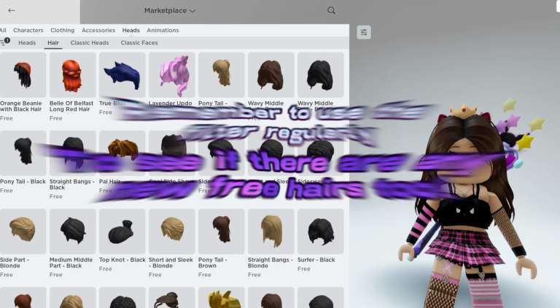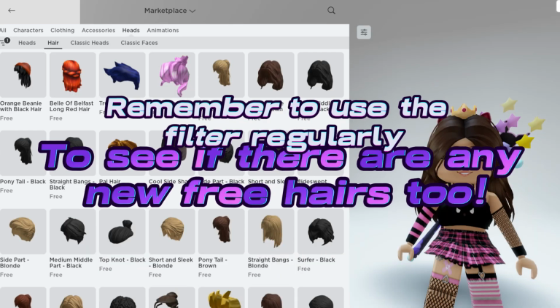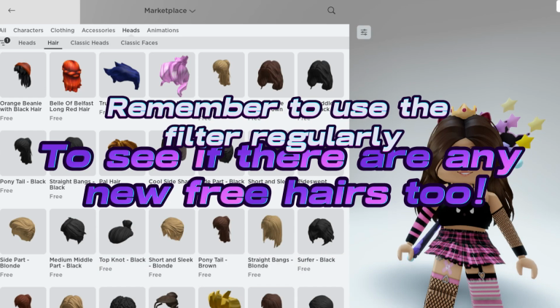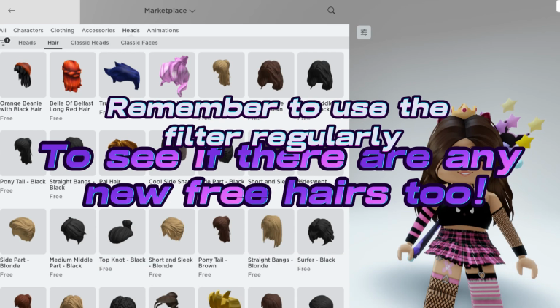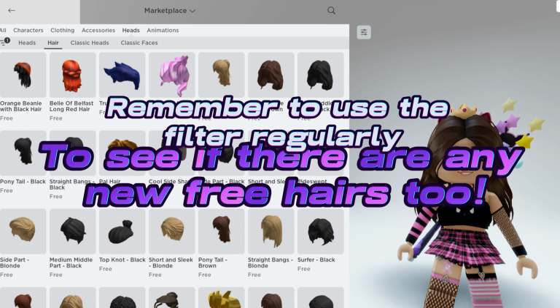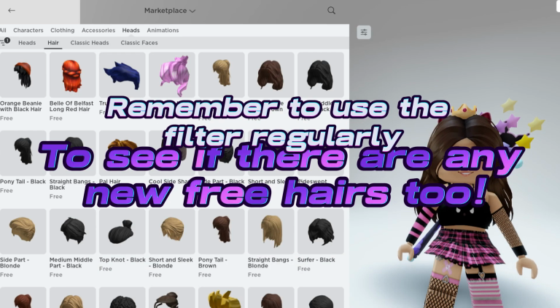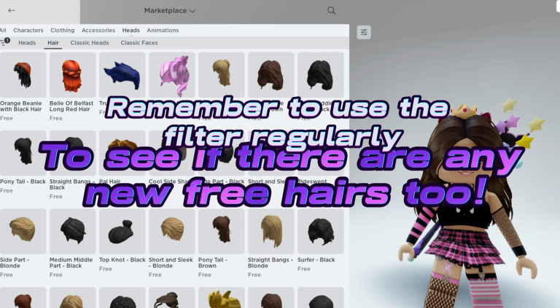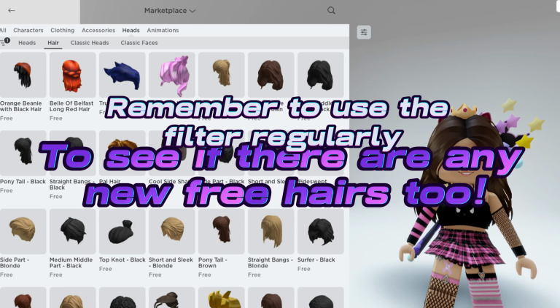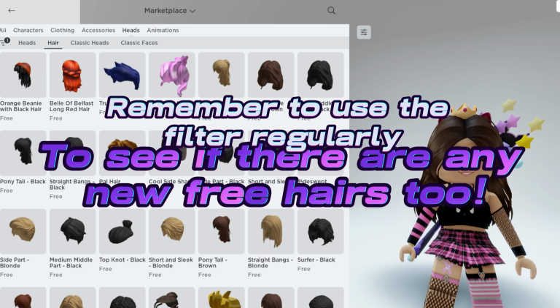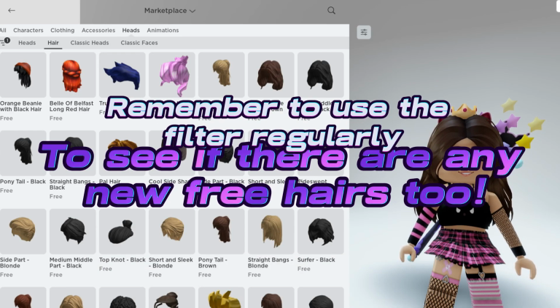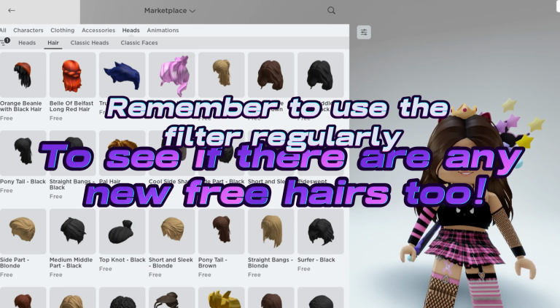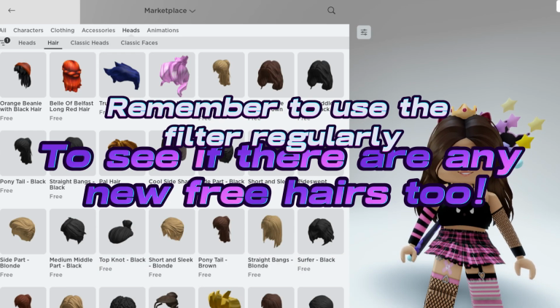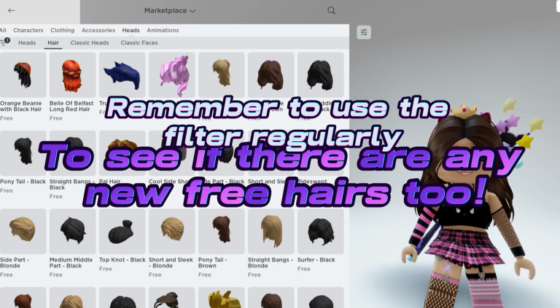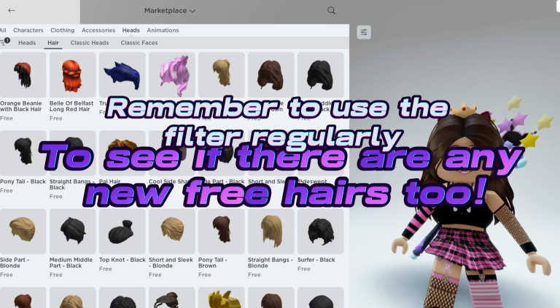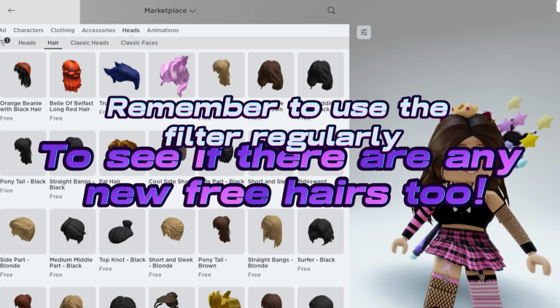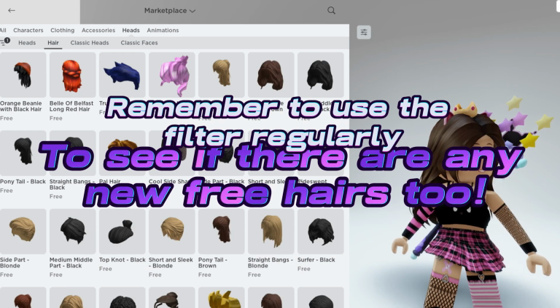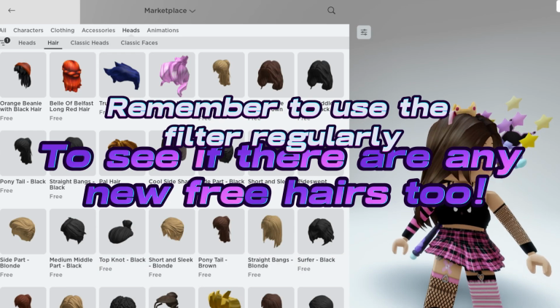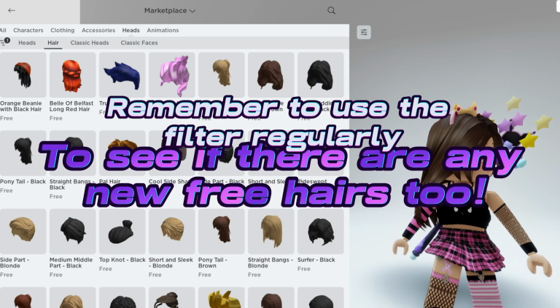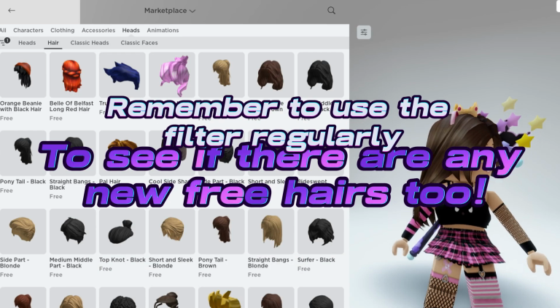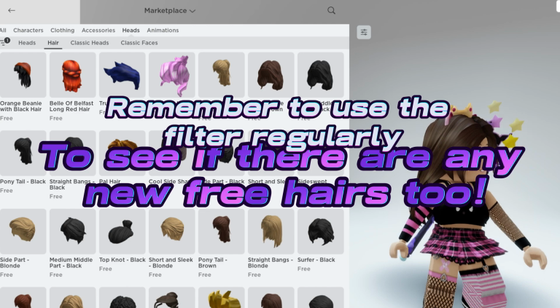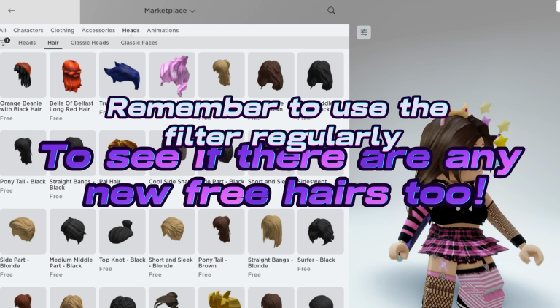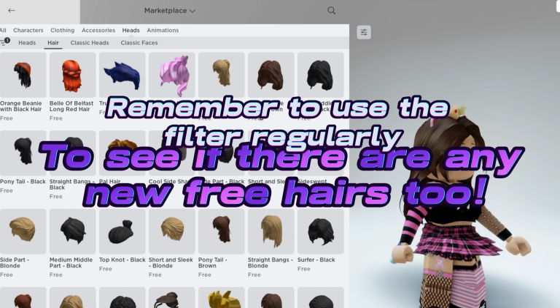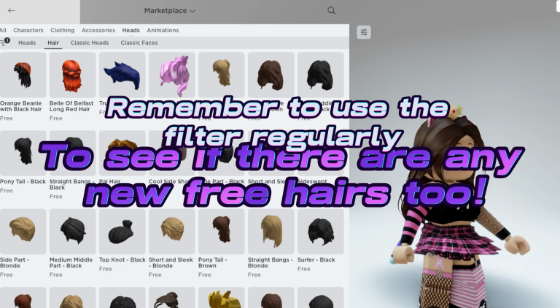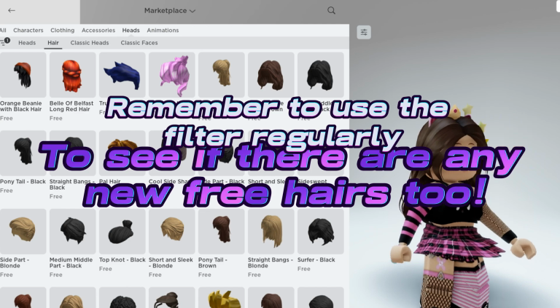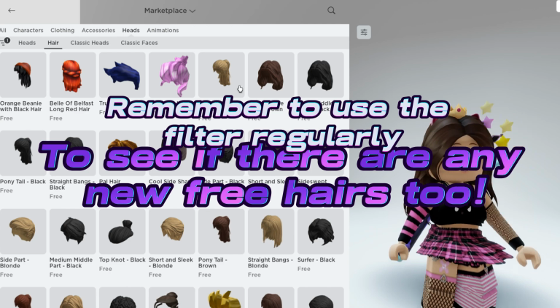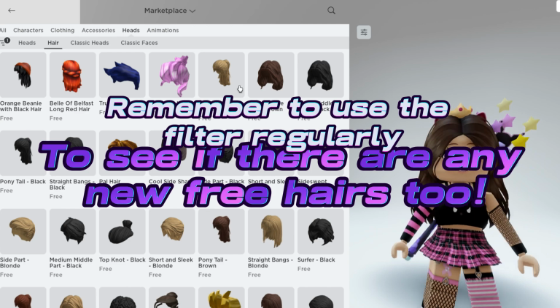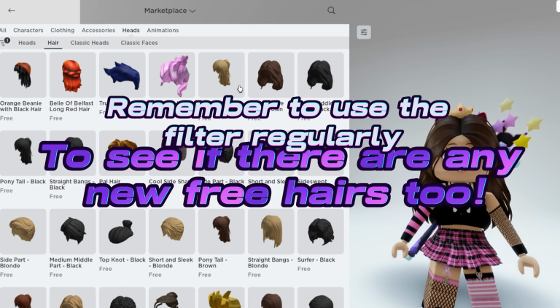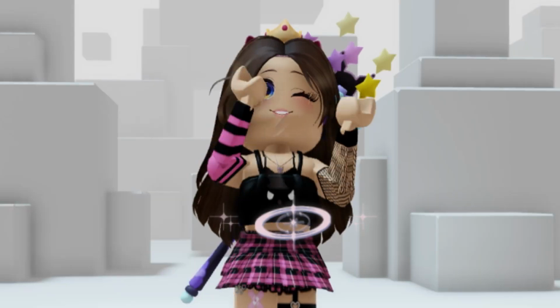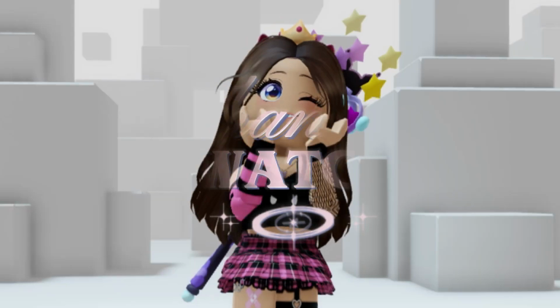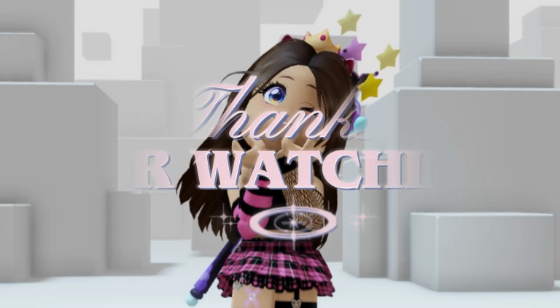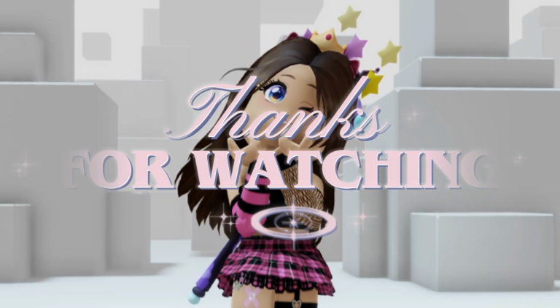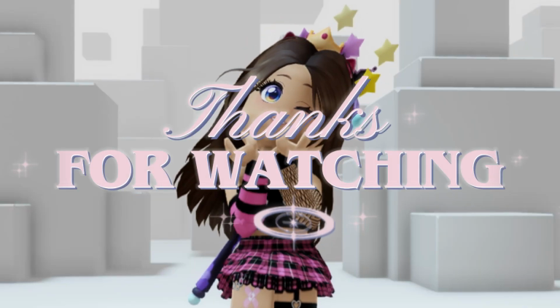Remember to use the filter regularly to see if there are any new free hairs too. Thanks for watching.